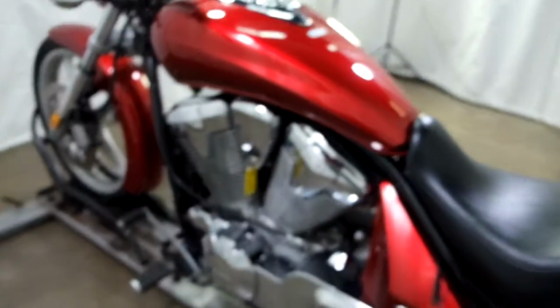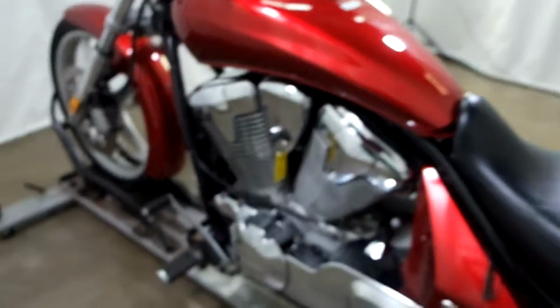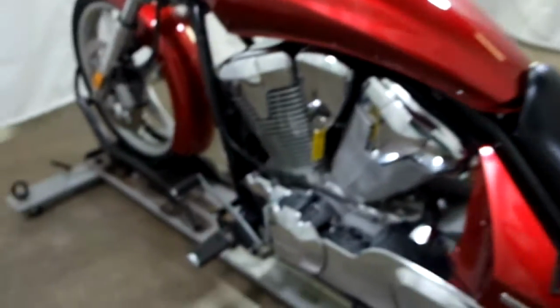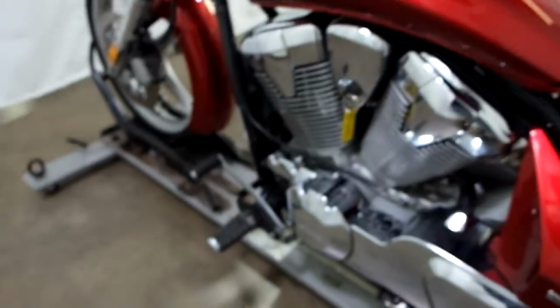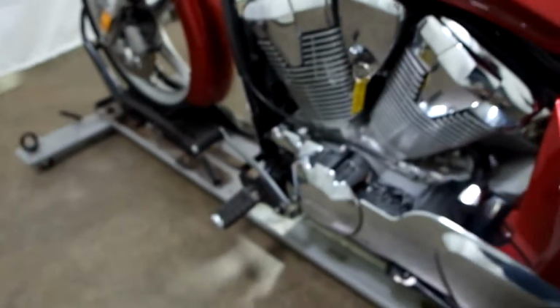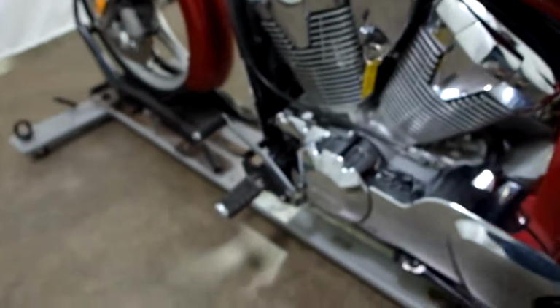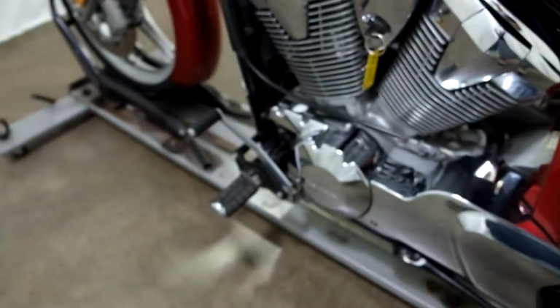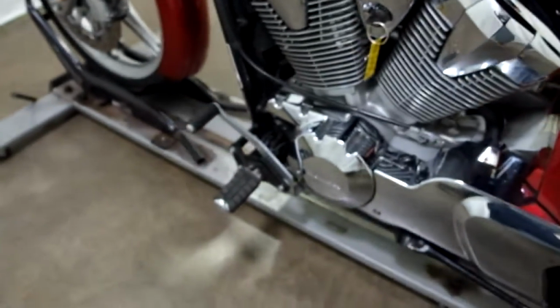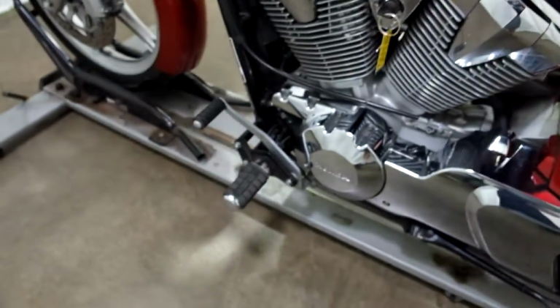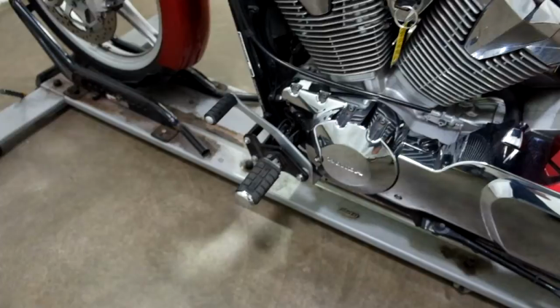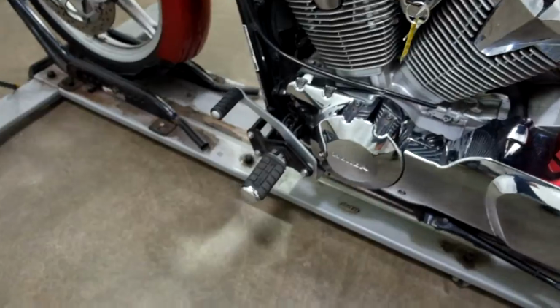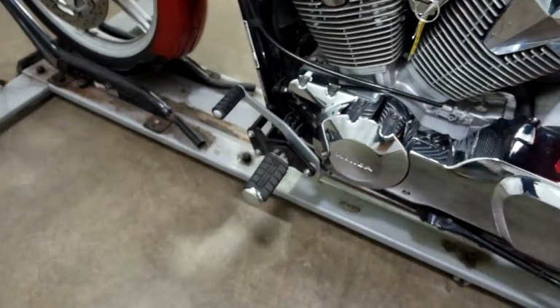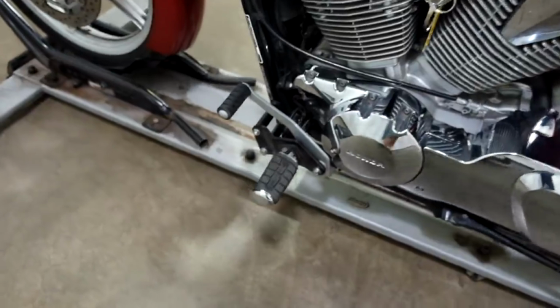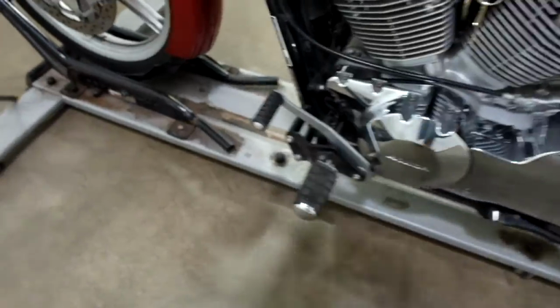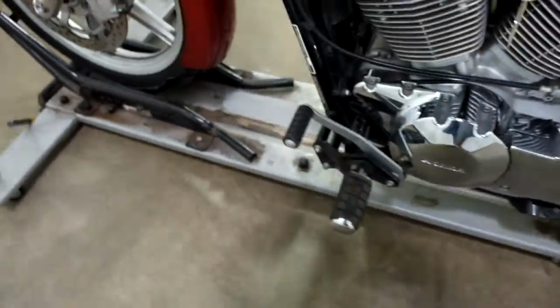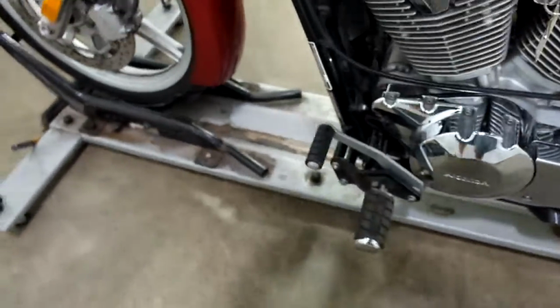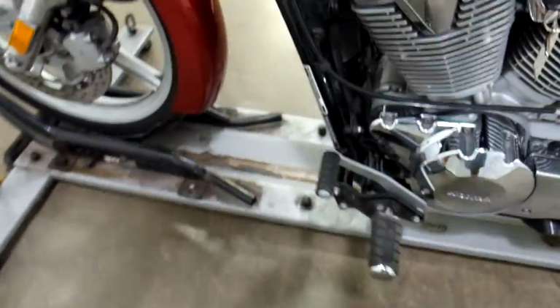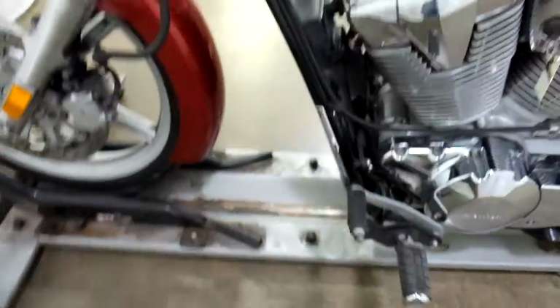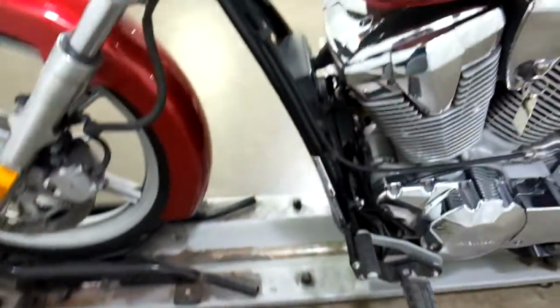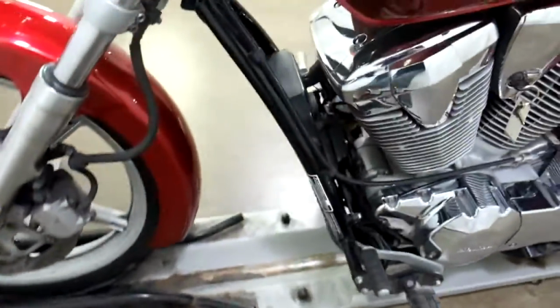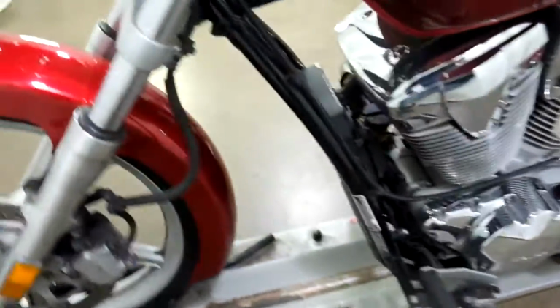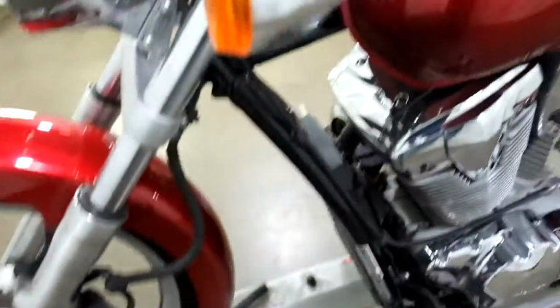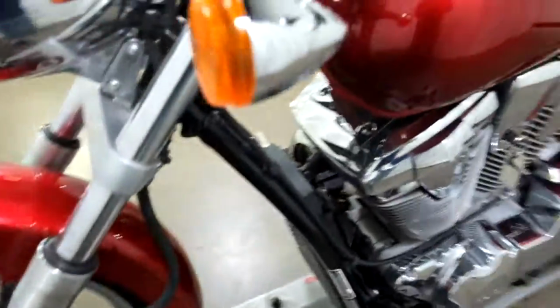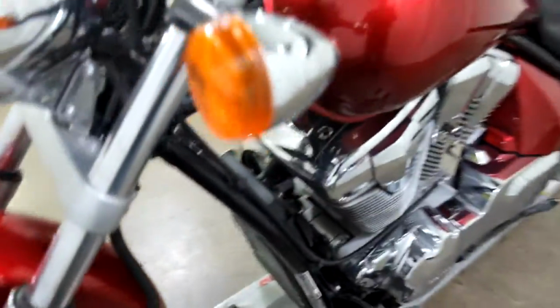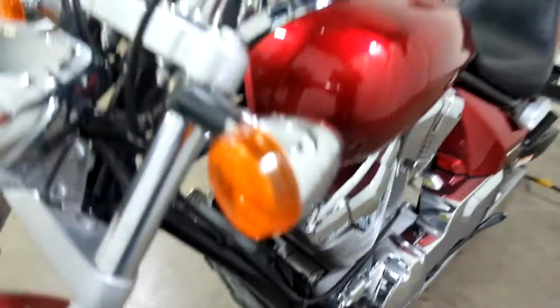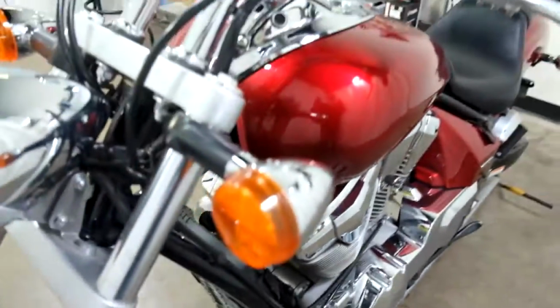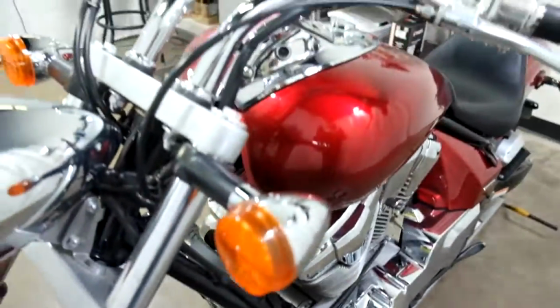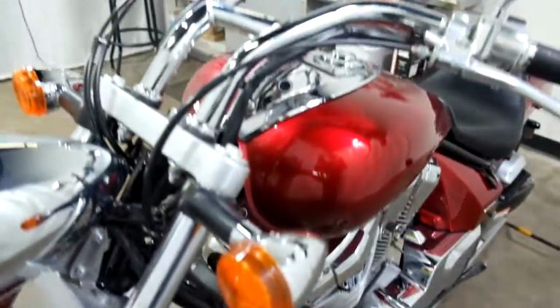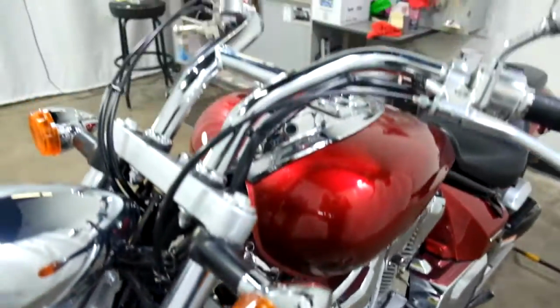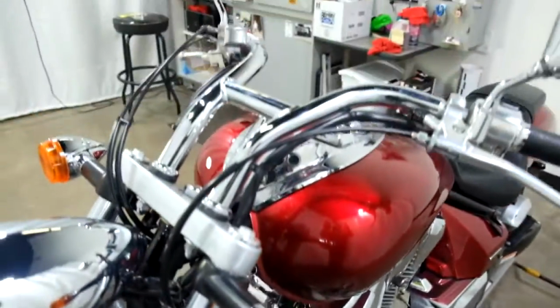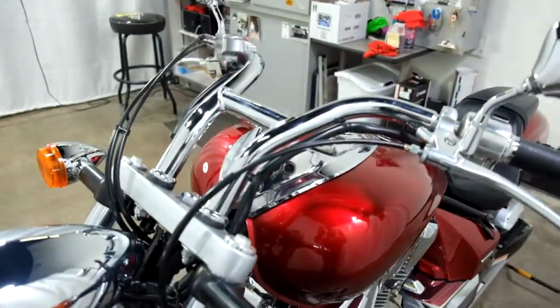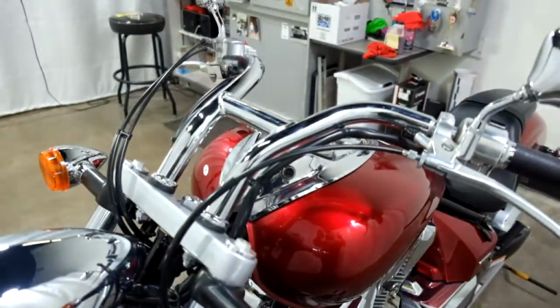And again, the factory forward controls with the pullback bars.